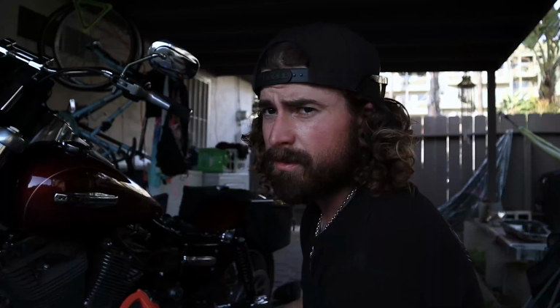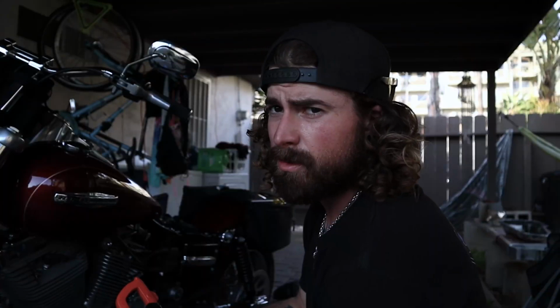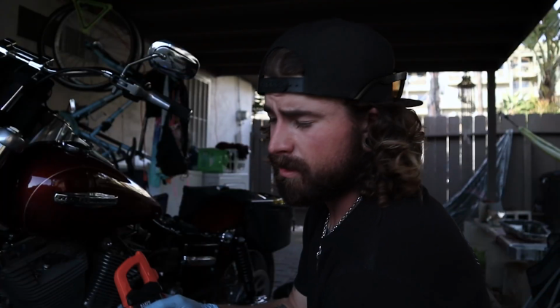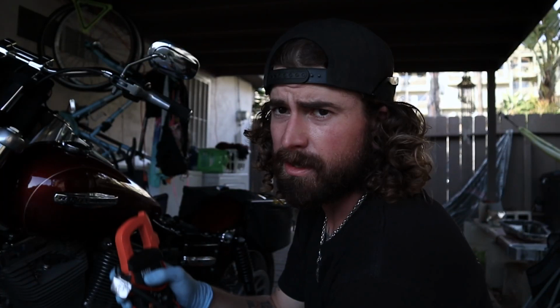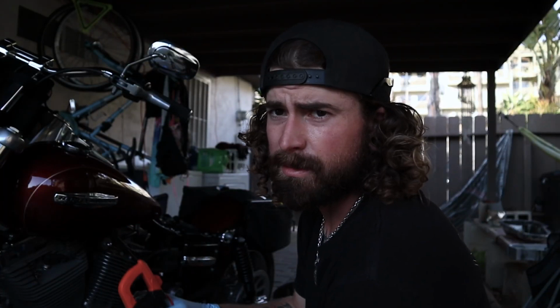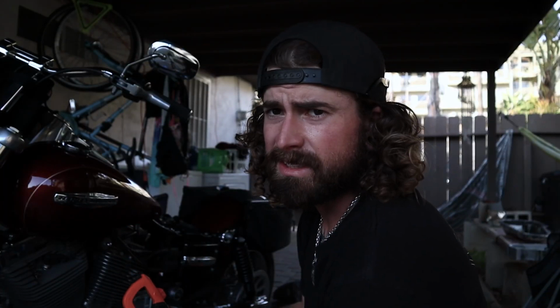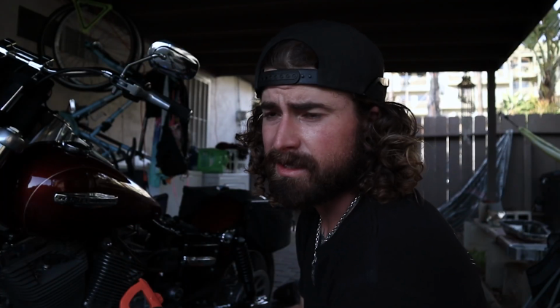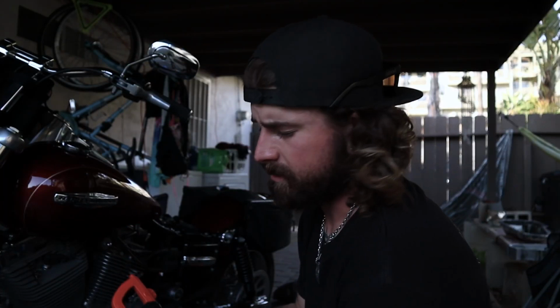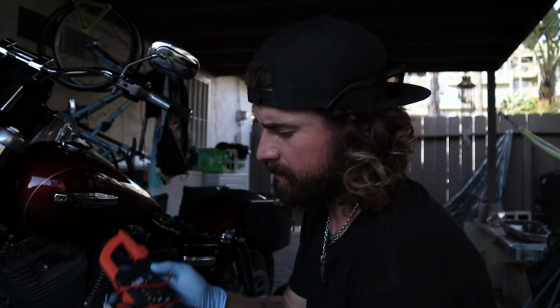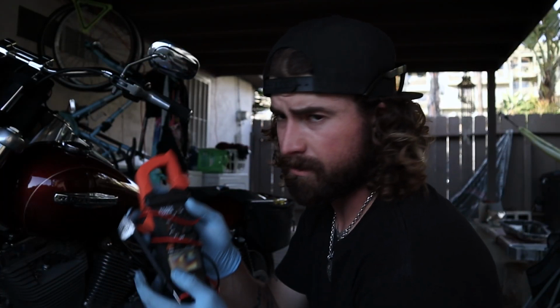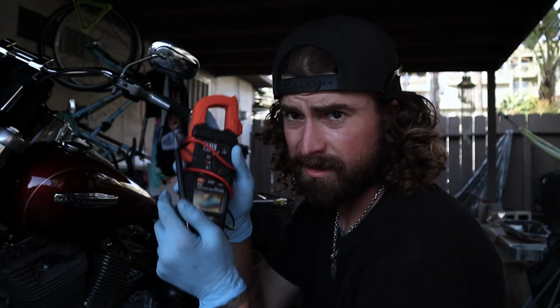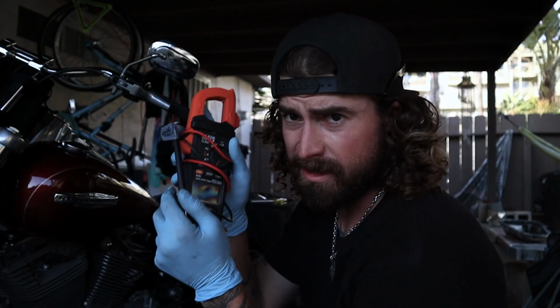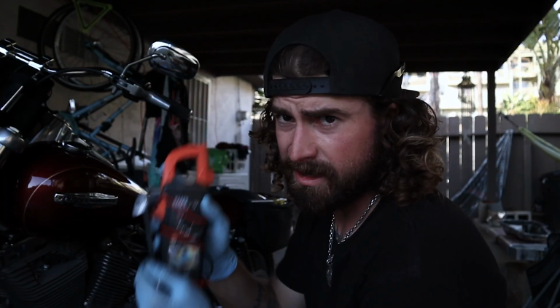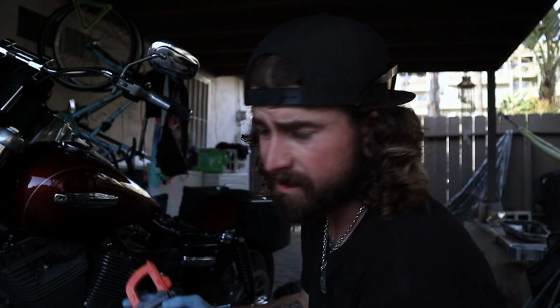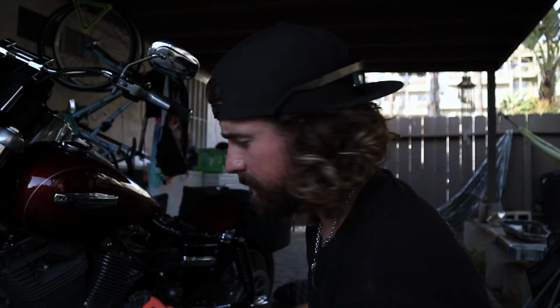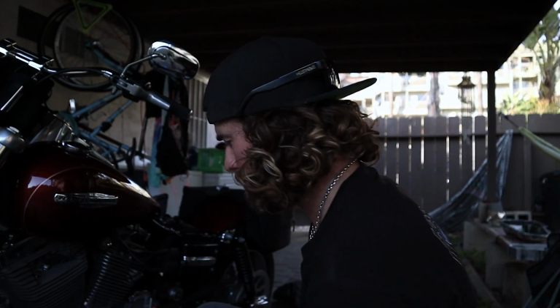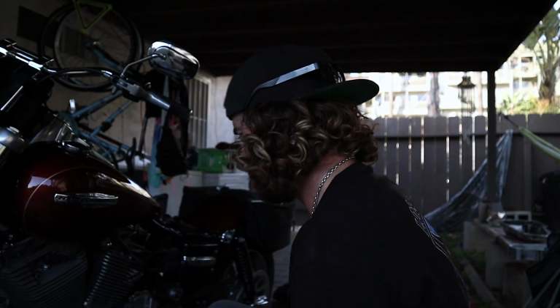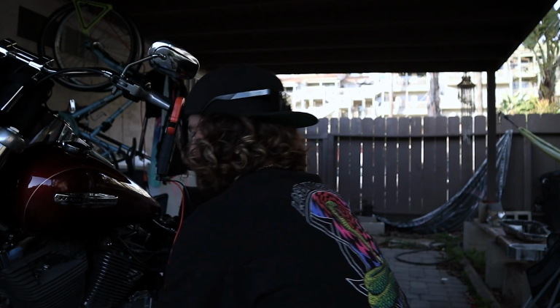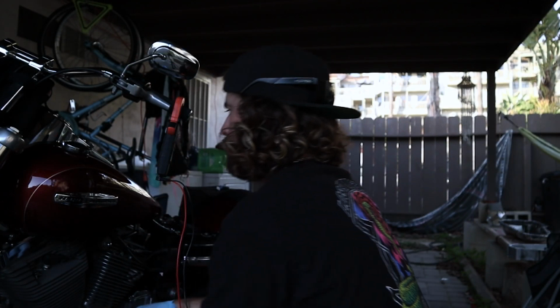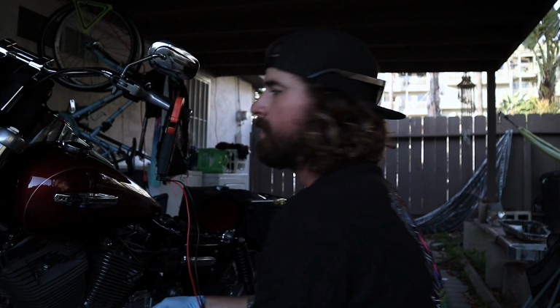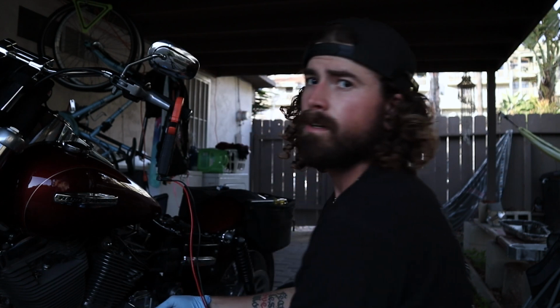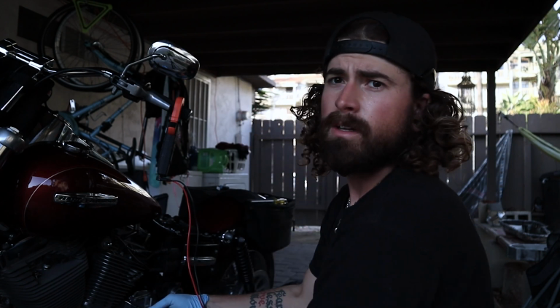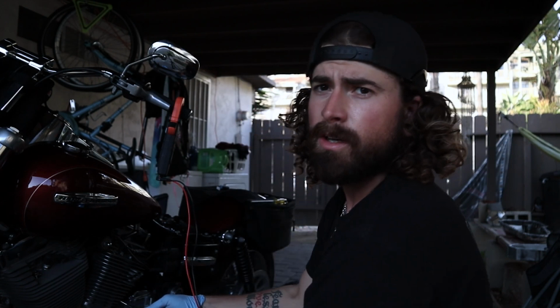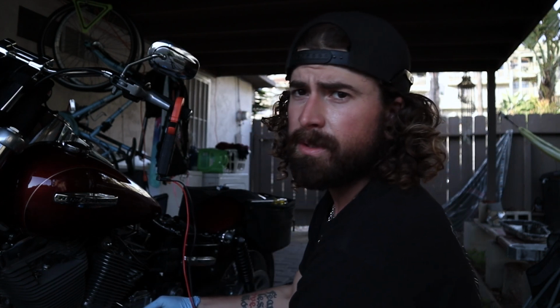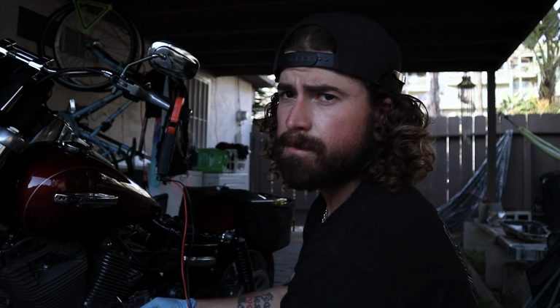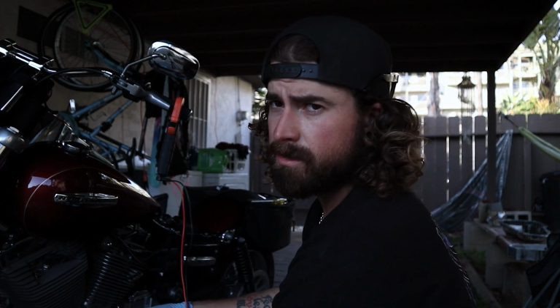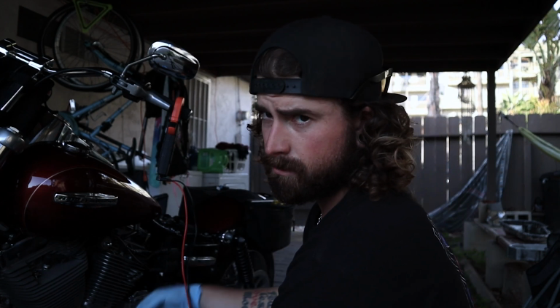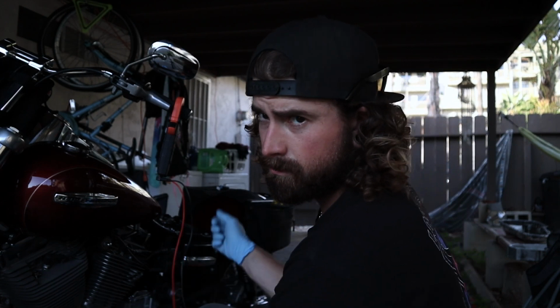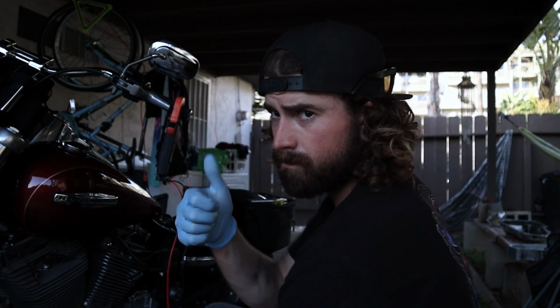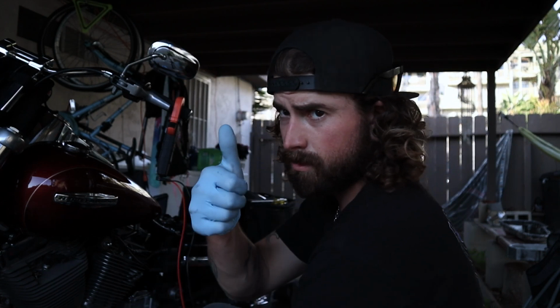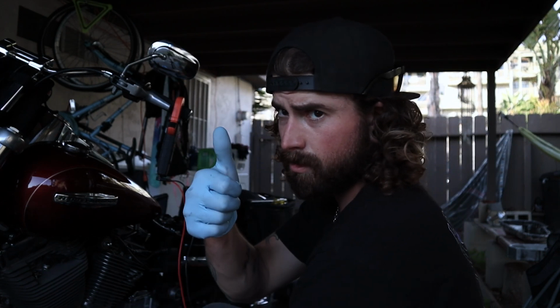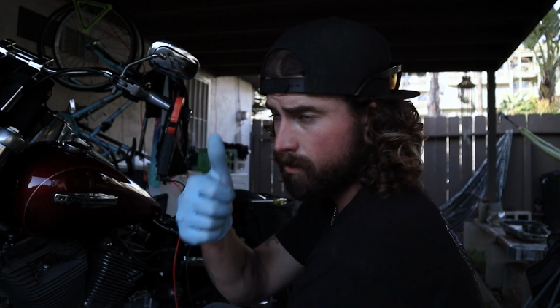Before I put it all back together, I'm definitely going to test it. No beeps — good to go.